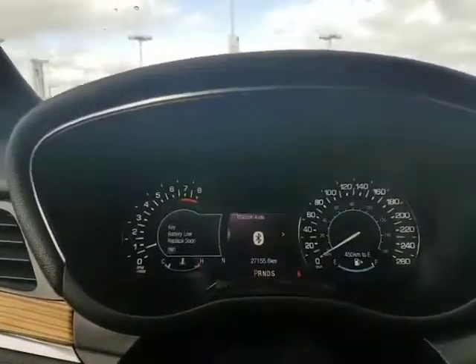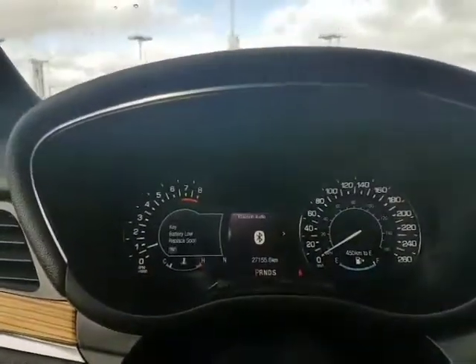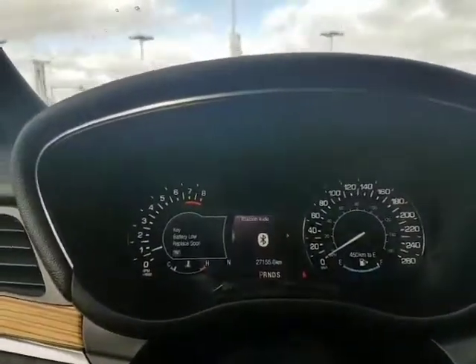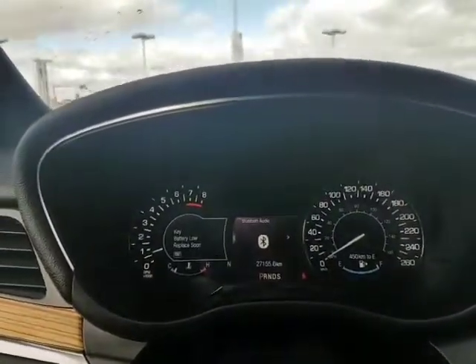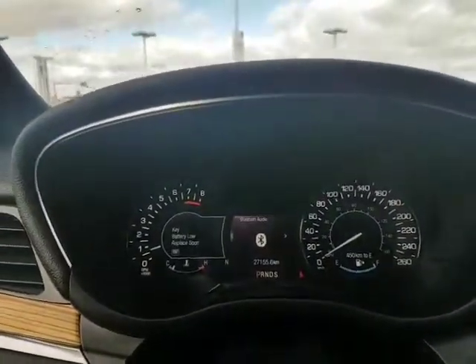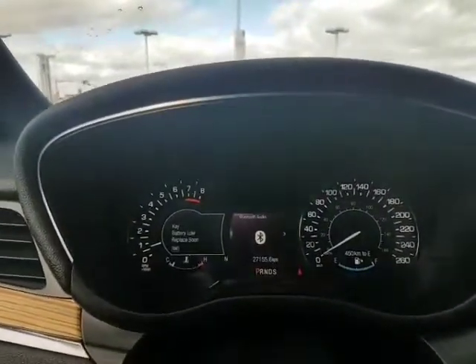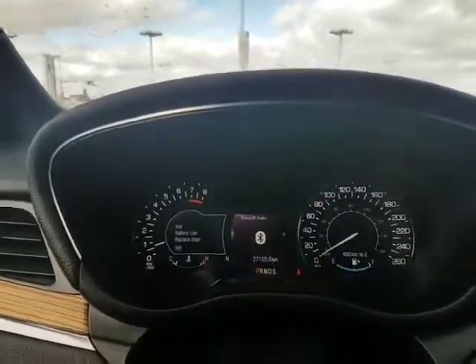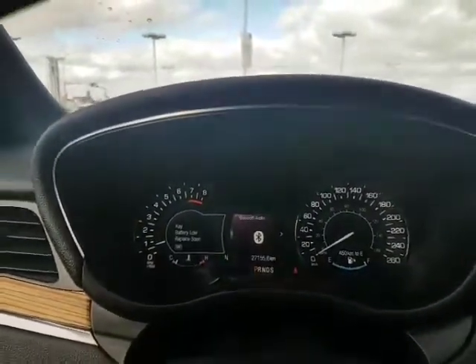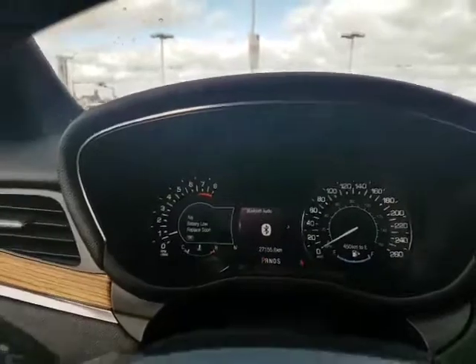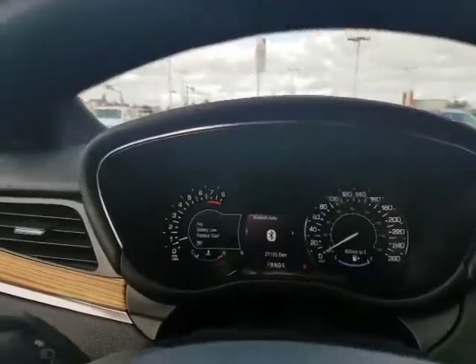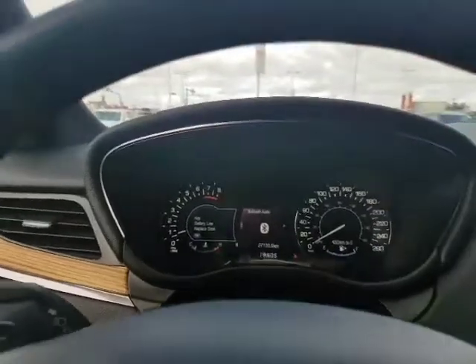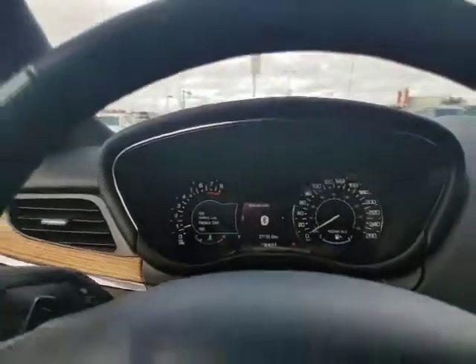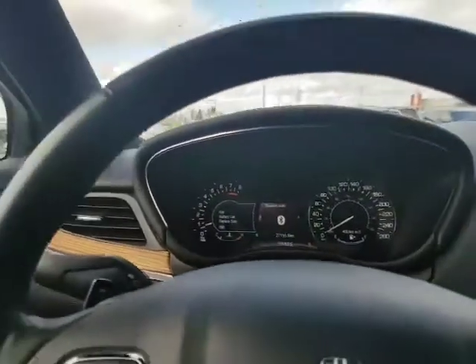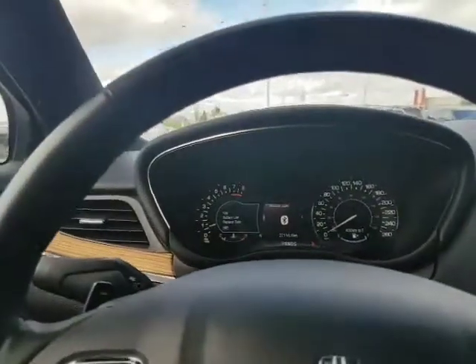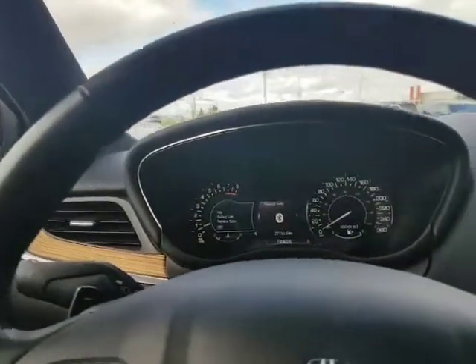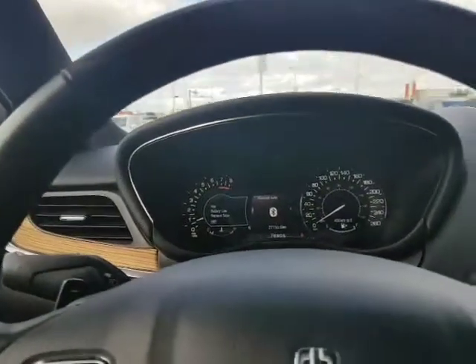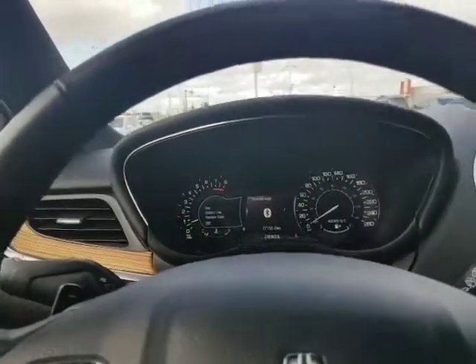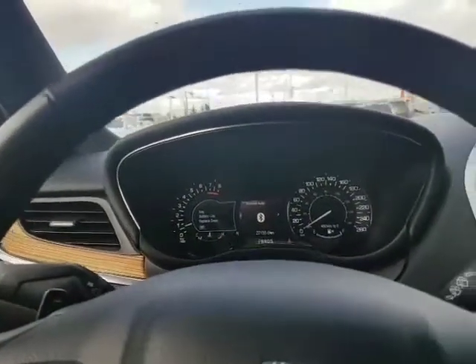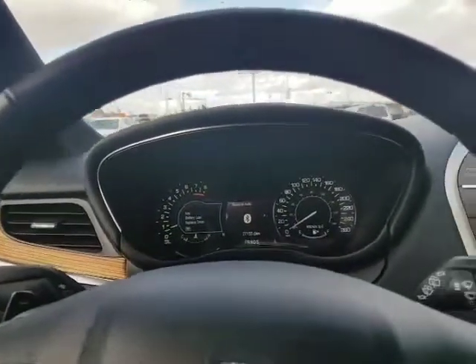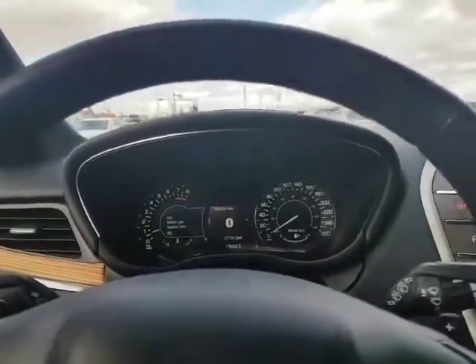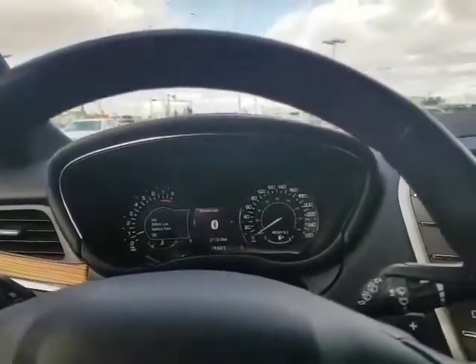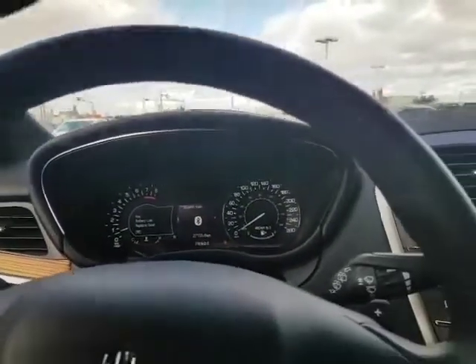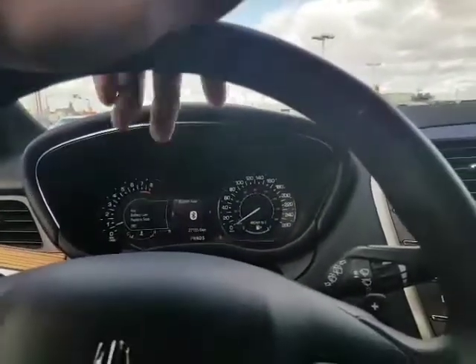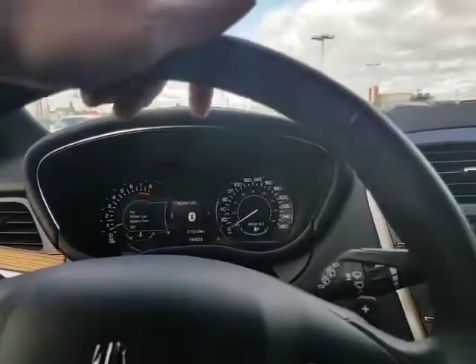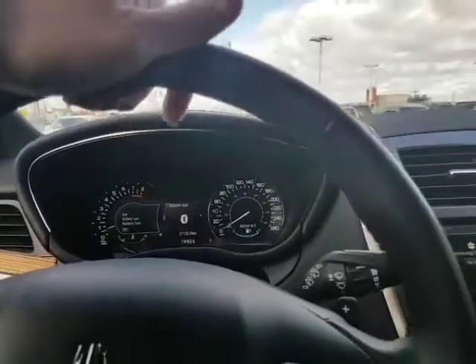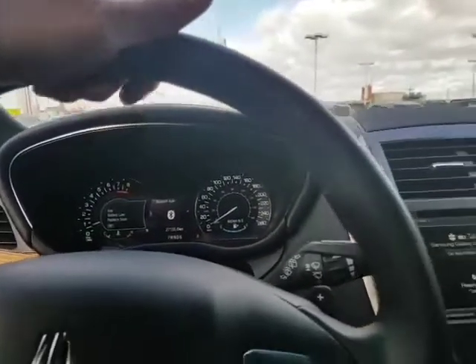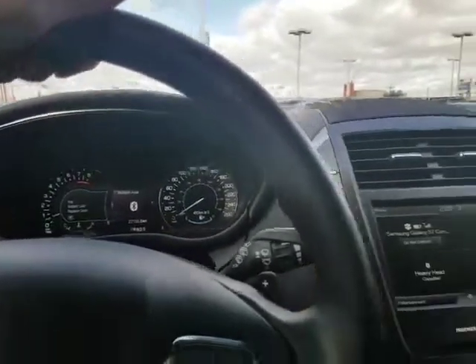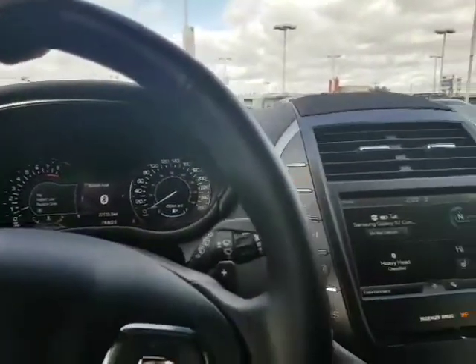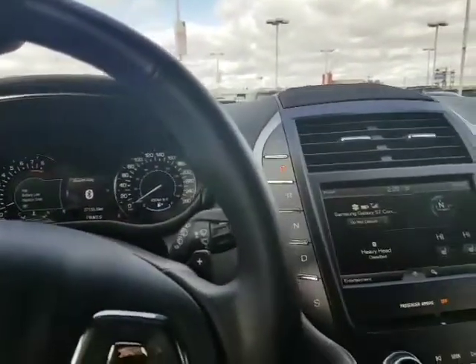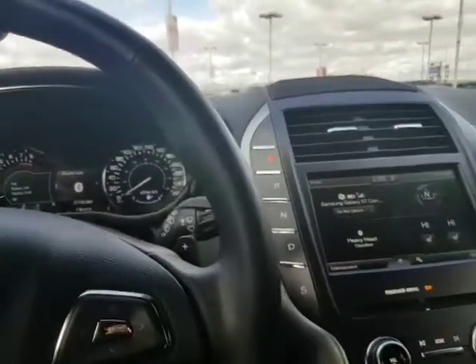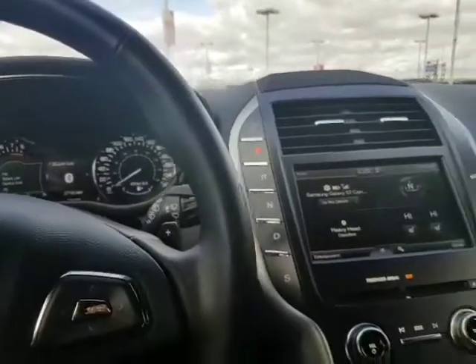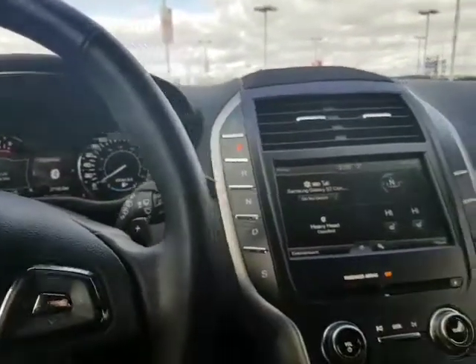Only 27,155 kilometers — nothing on this 2015. You have excellent warranty from Lincoln as well.